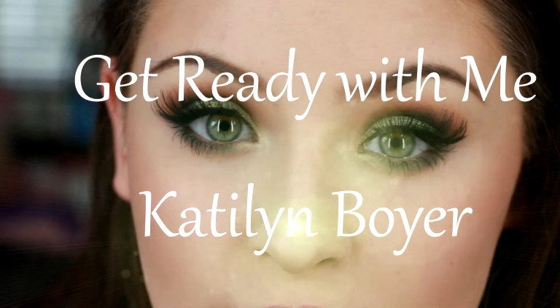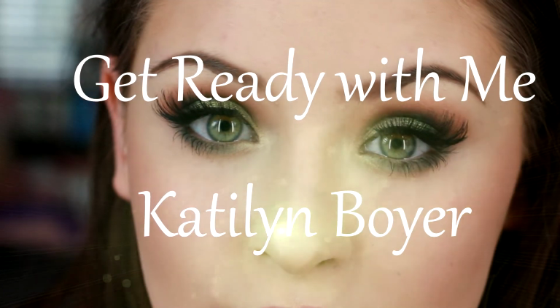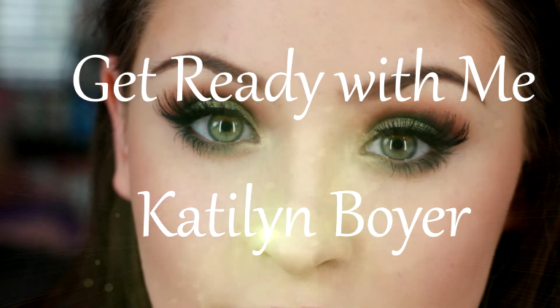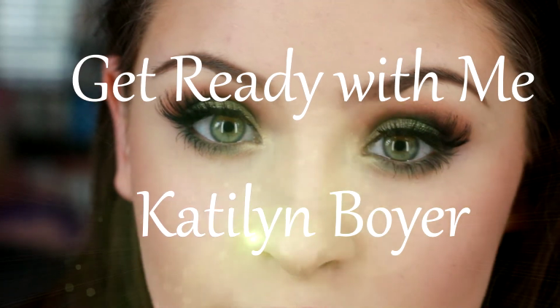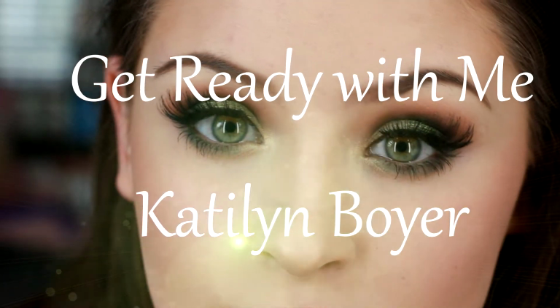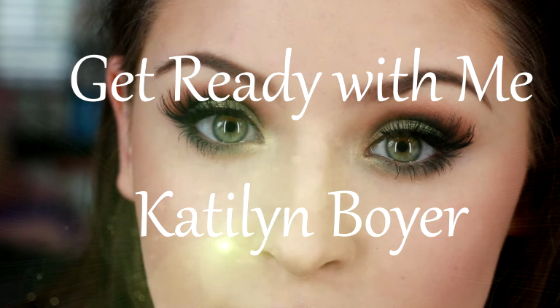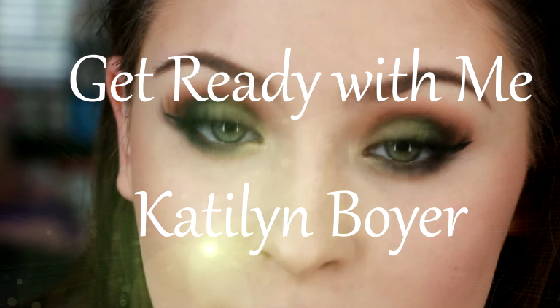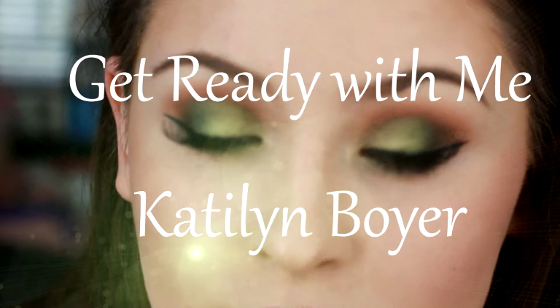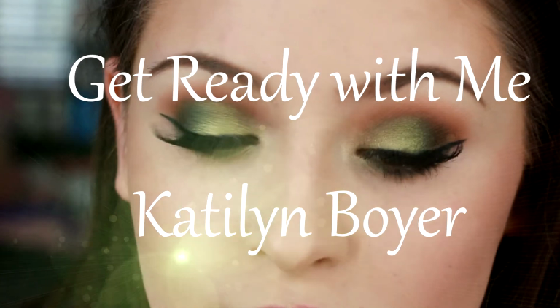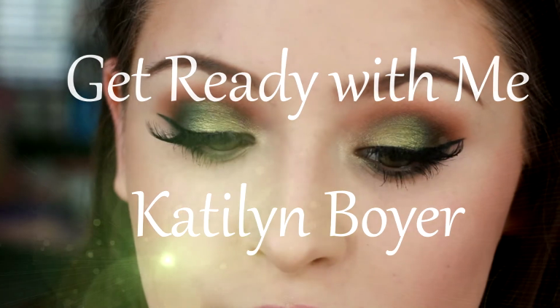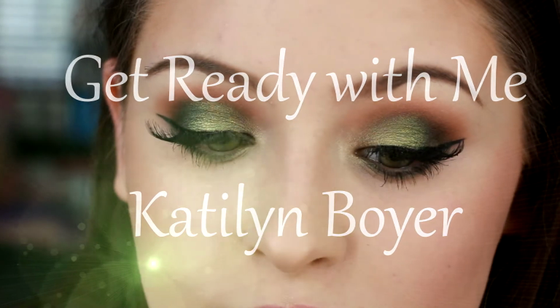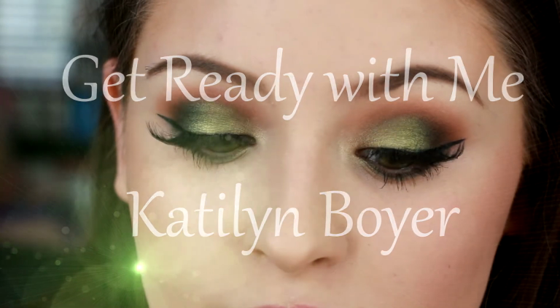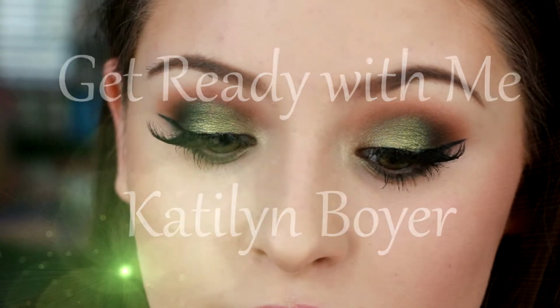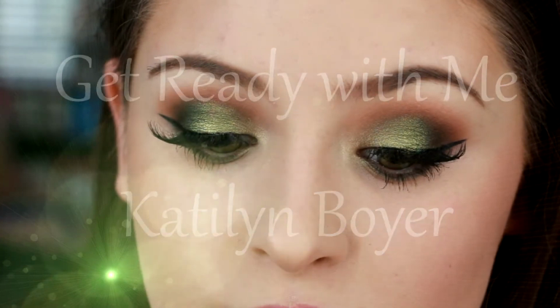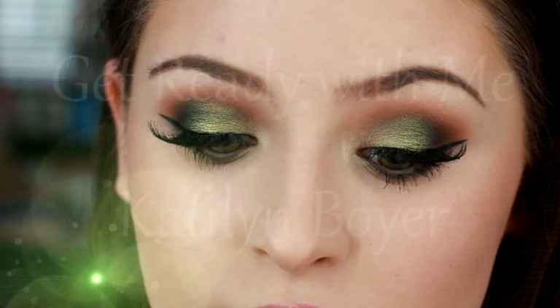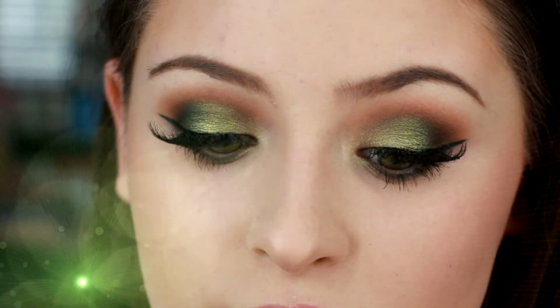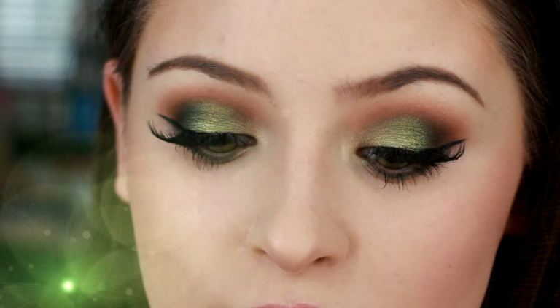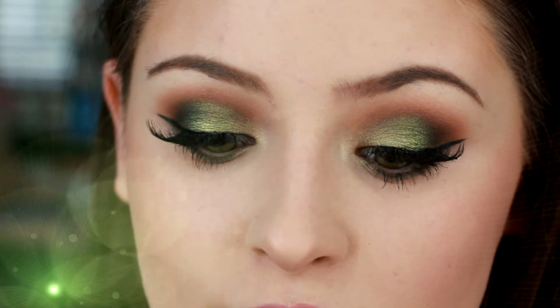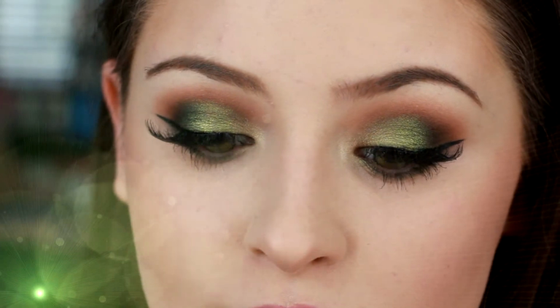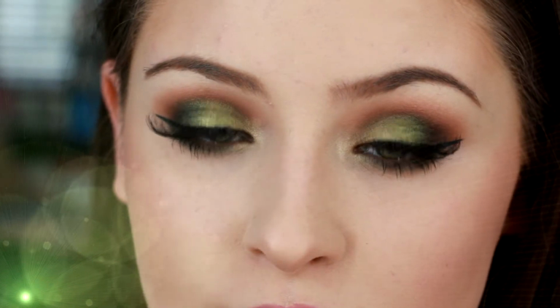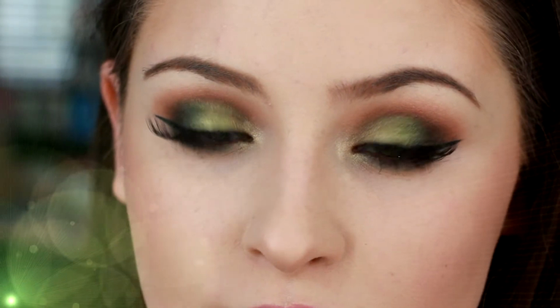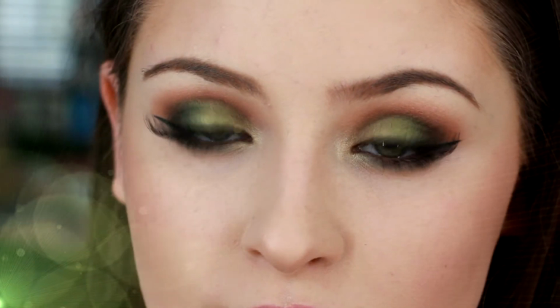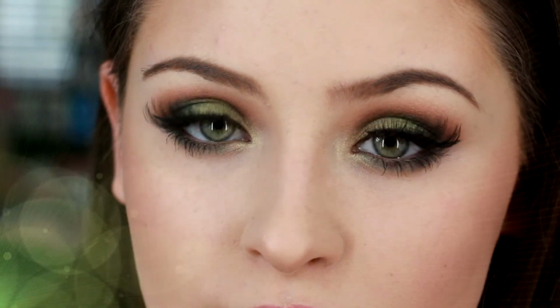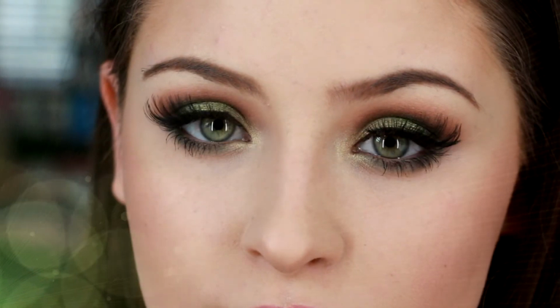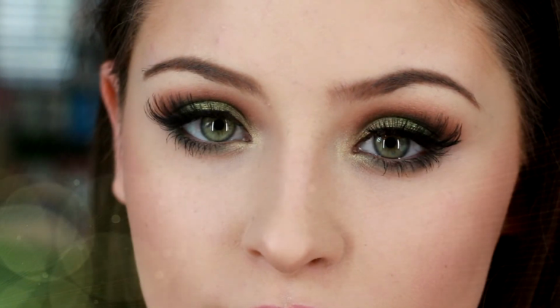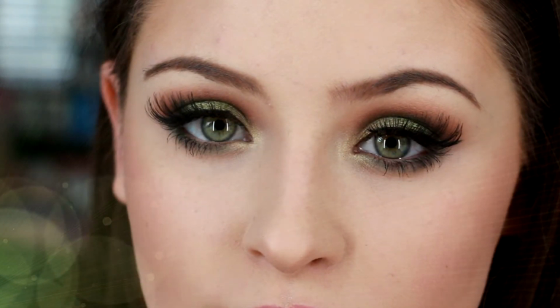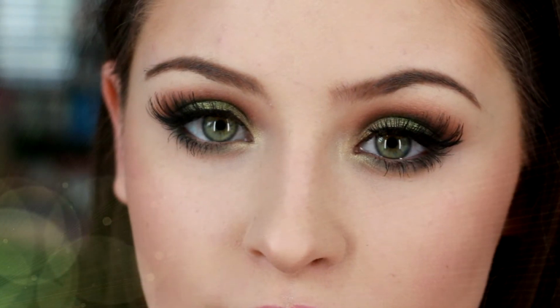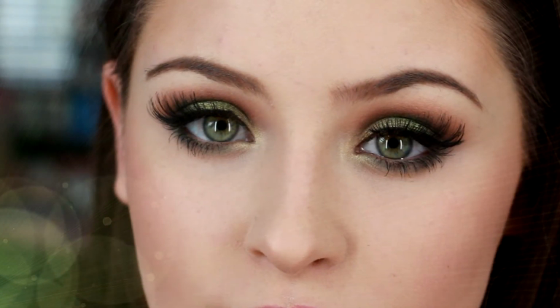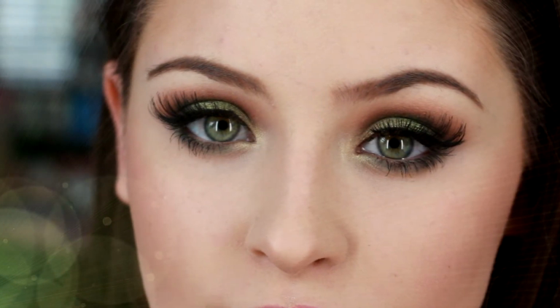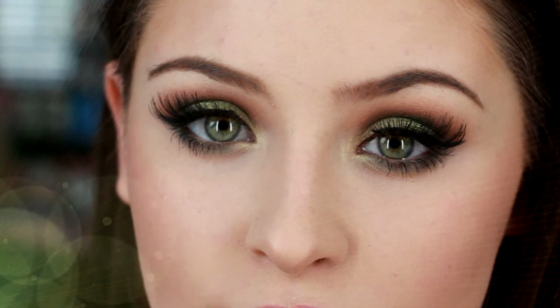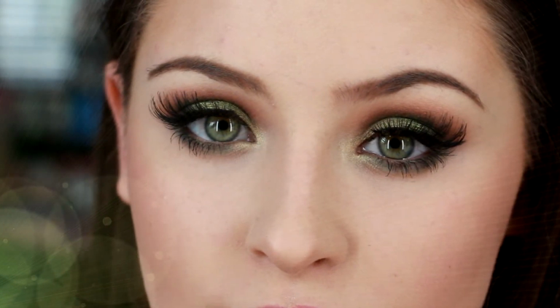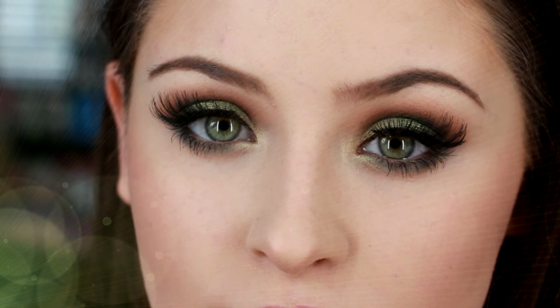Hi there! Thank you for coming back to my channel. Today I'm going to be doing this Get Ready With Me video on this look here.